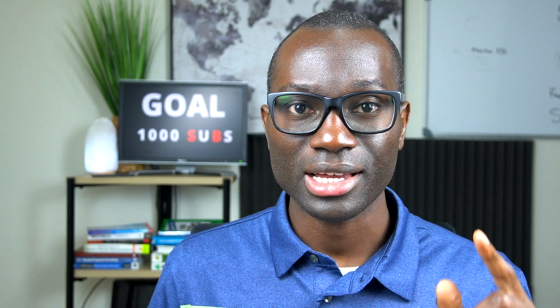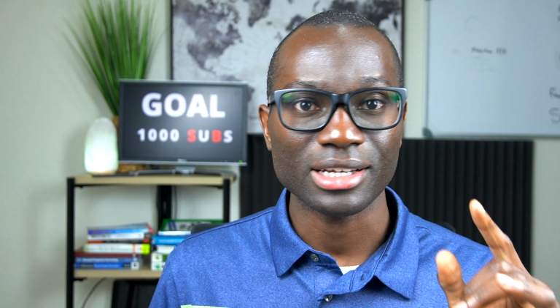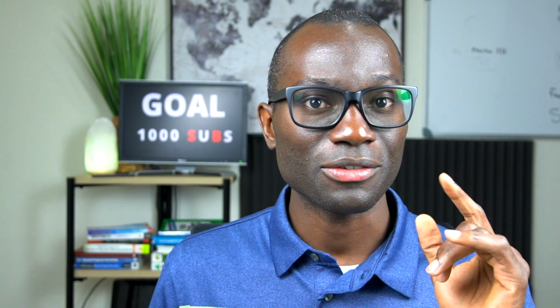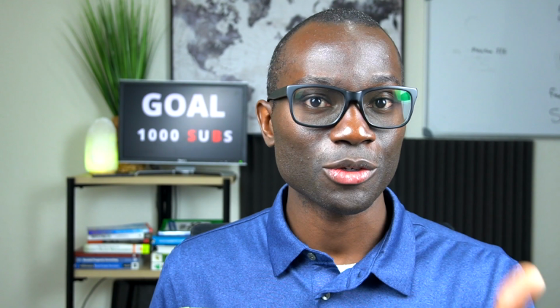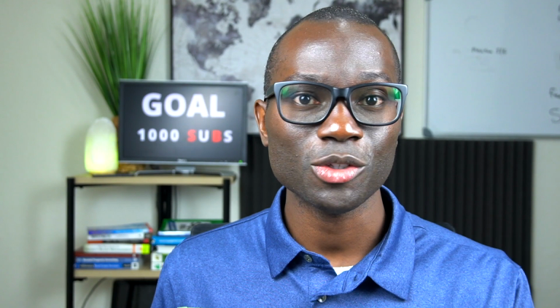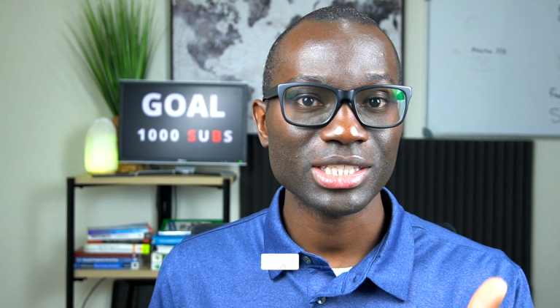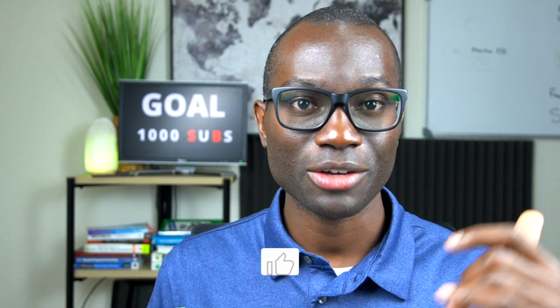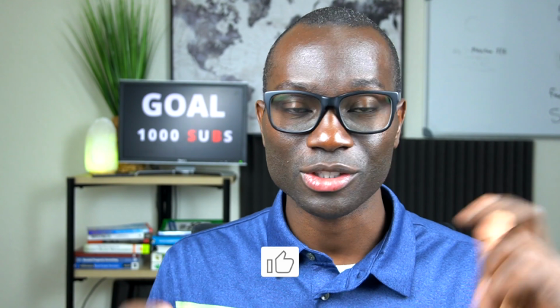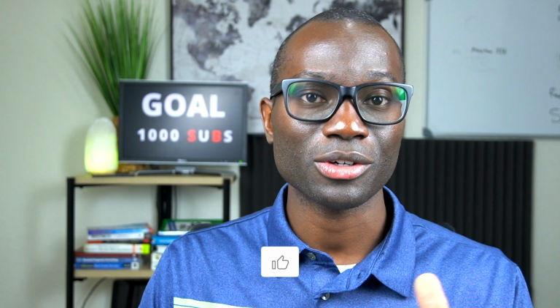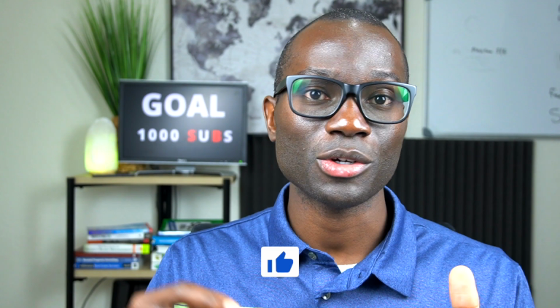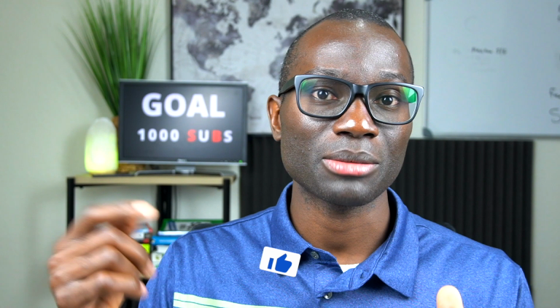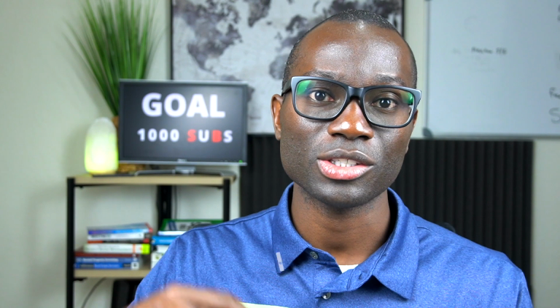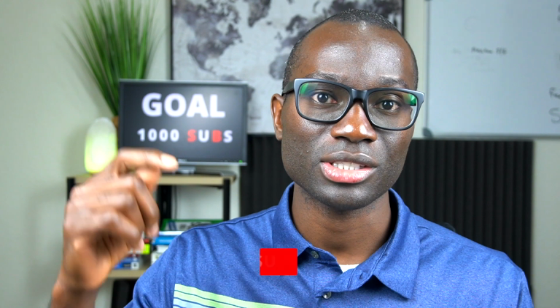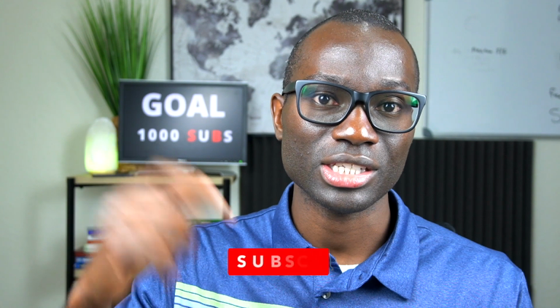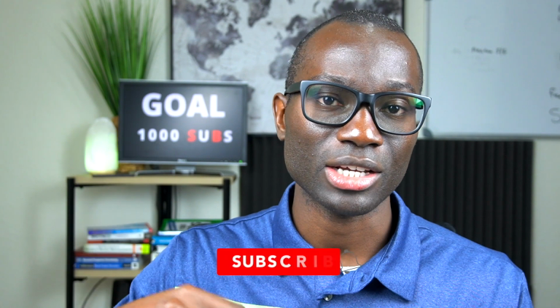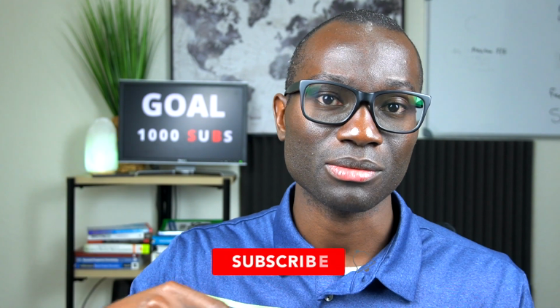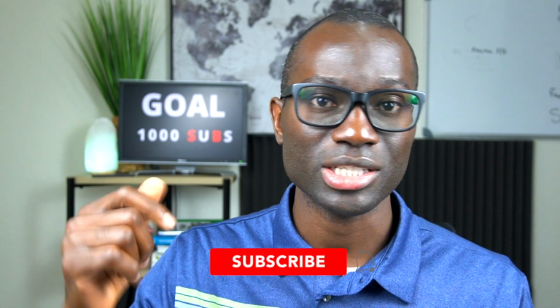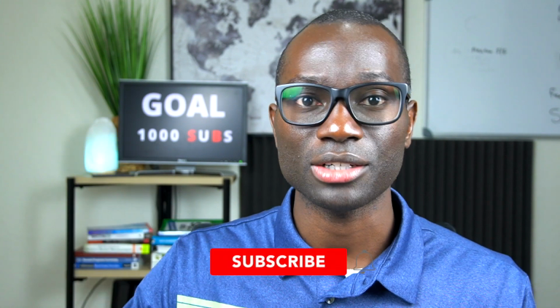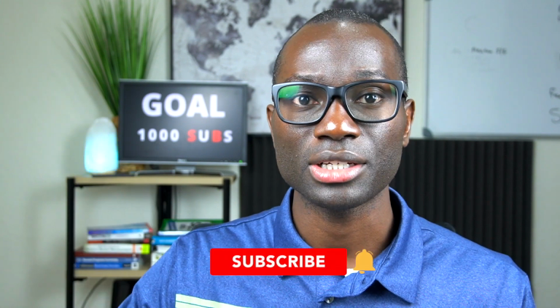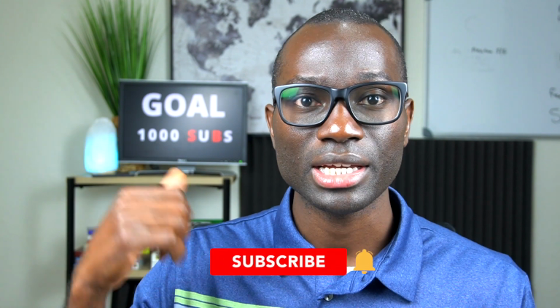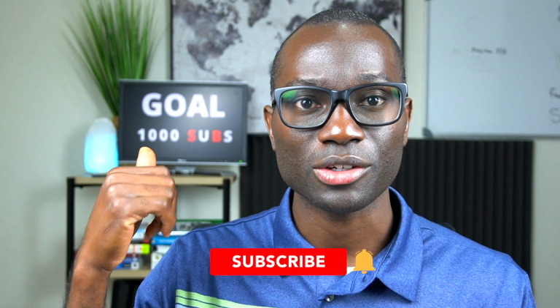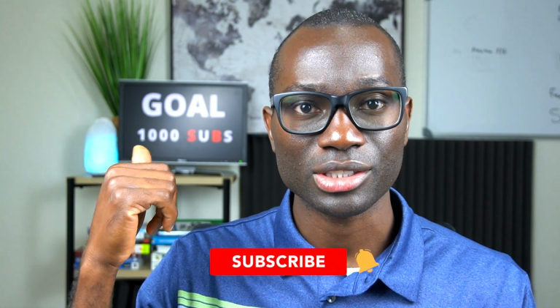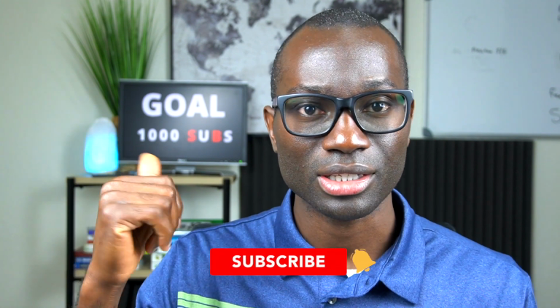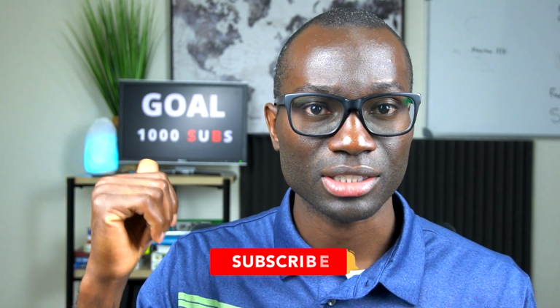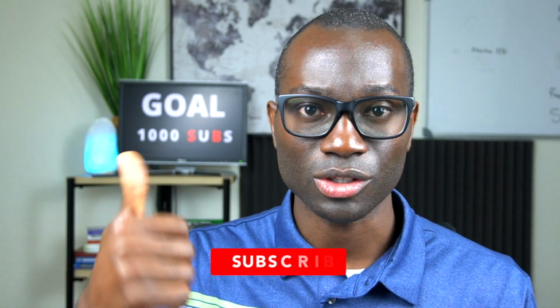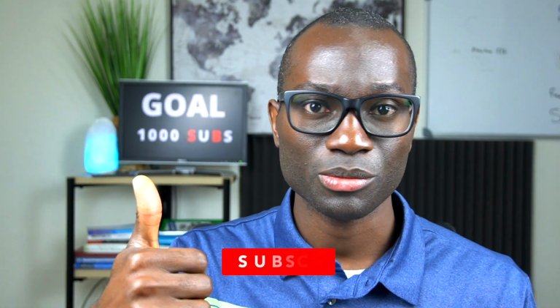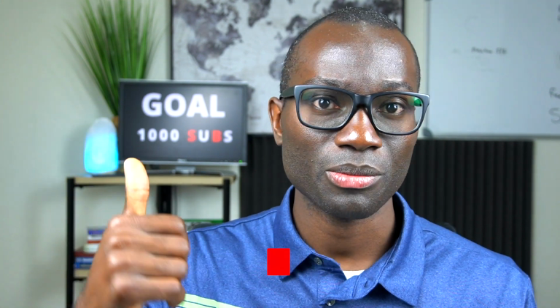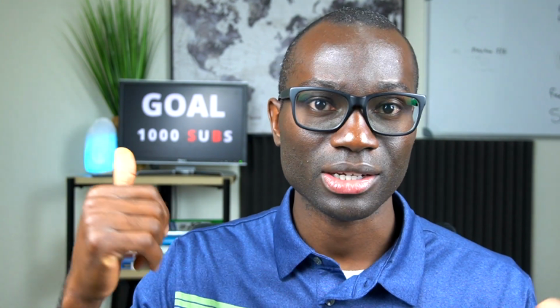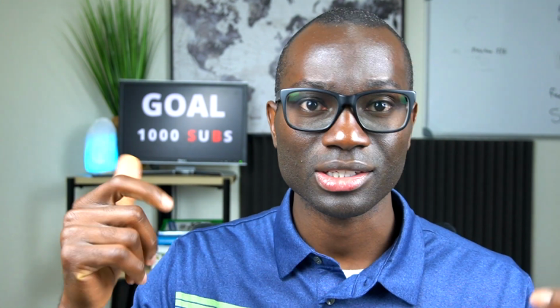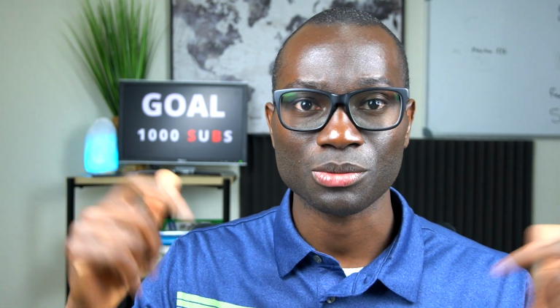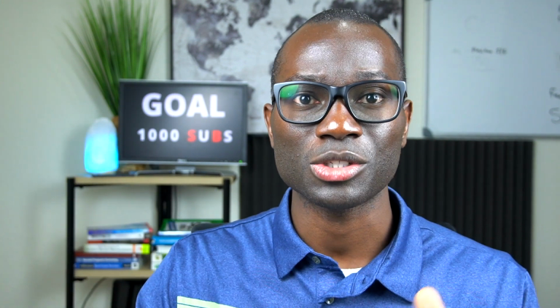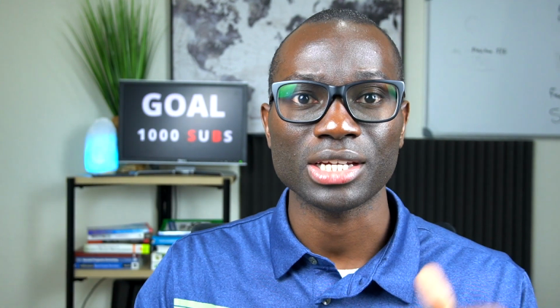If you're new to my channel and seeing me for the first time, please consider checking out my channel, giving this video a thumbs up, and subscribing.